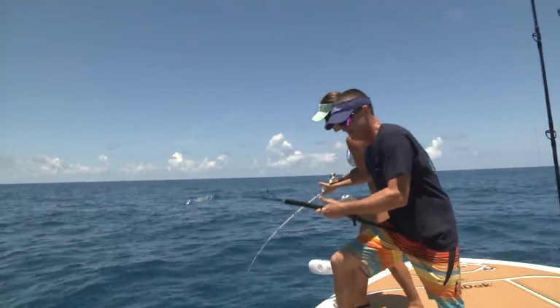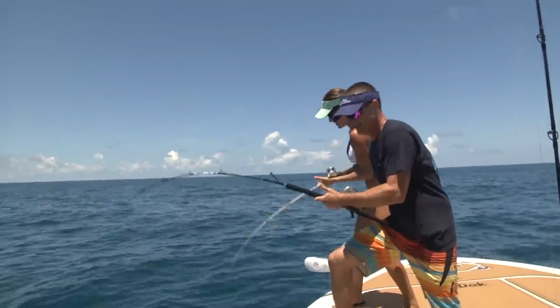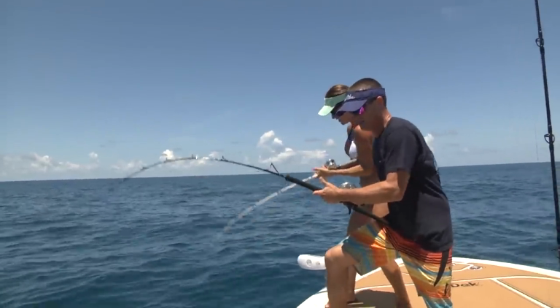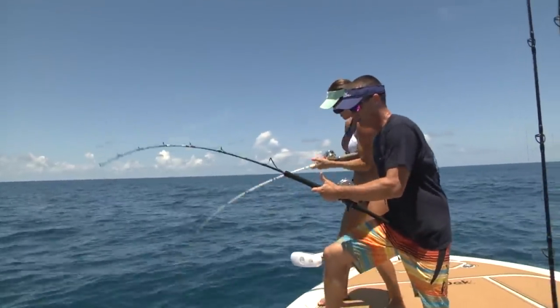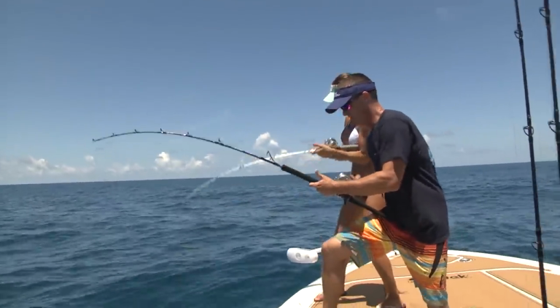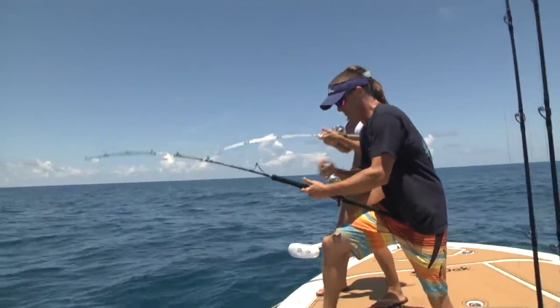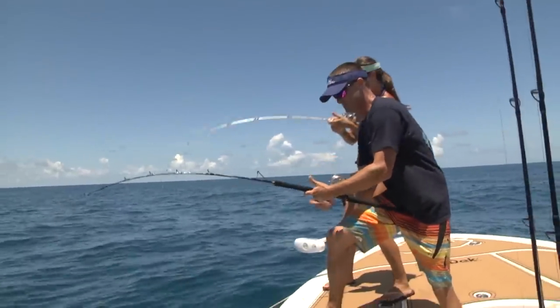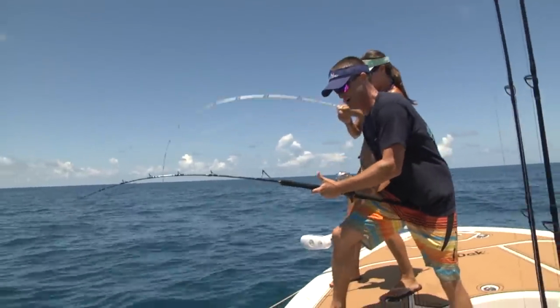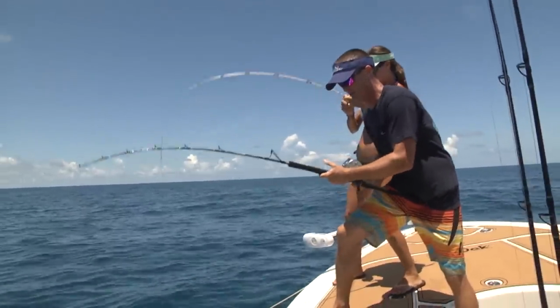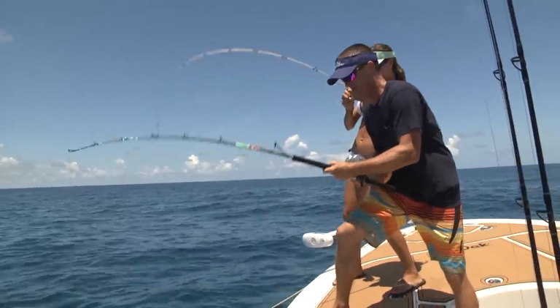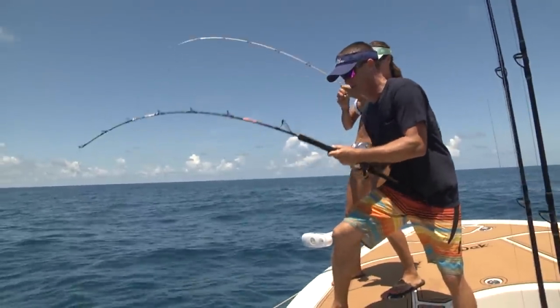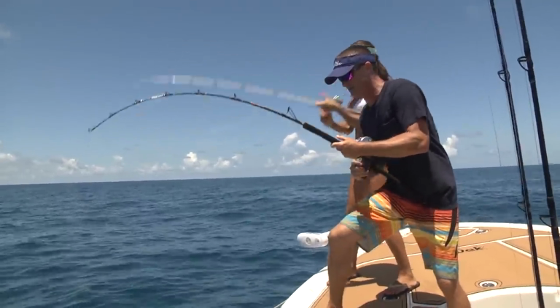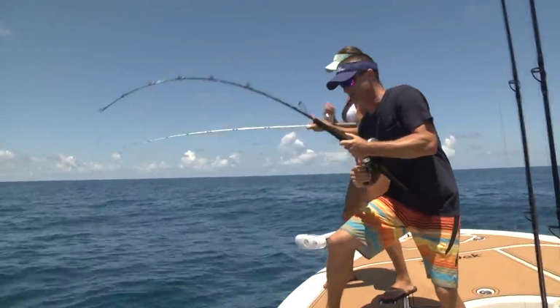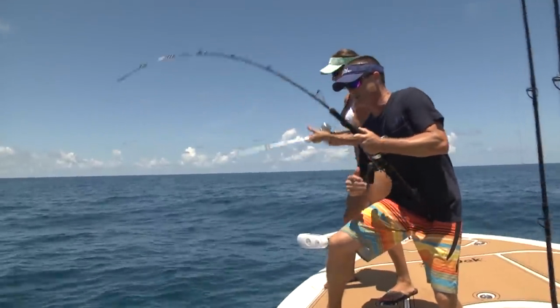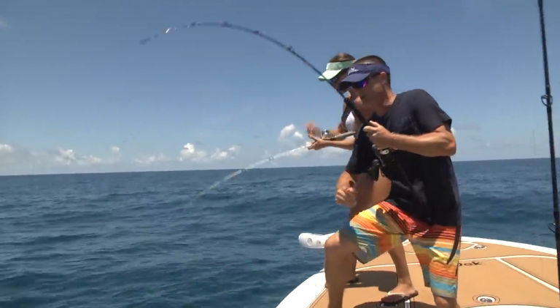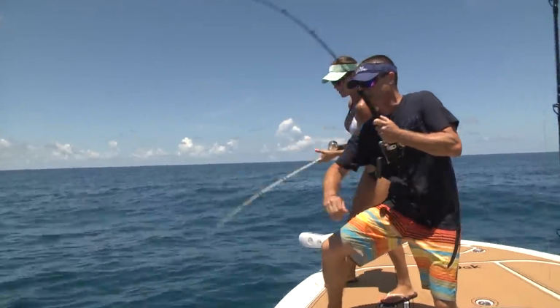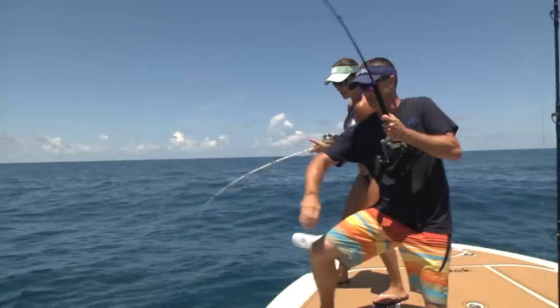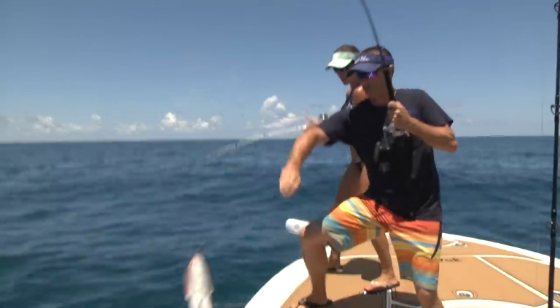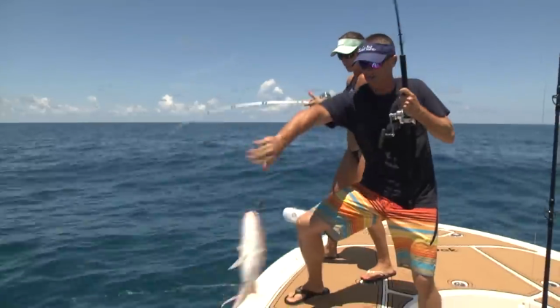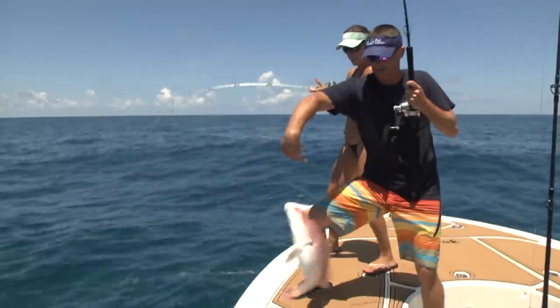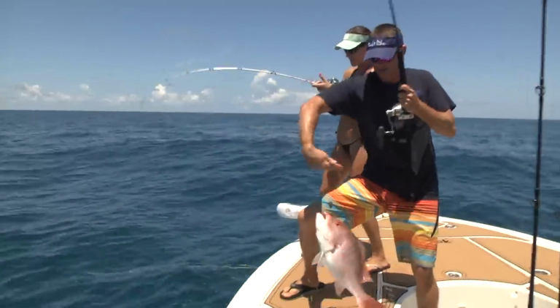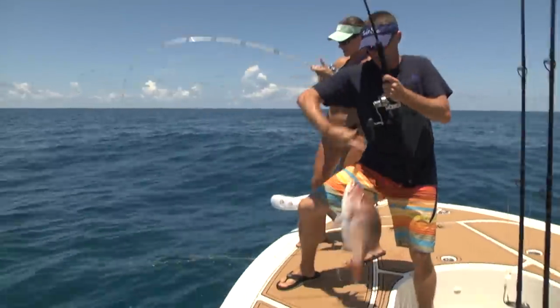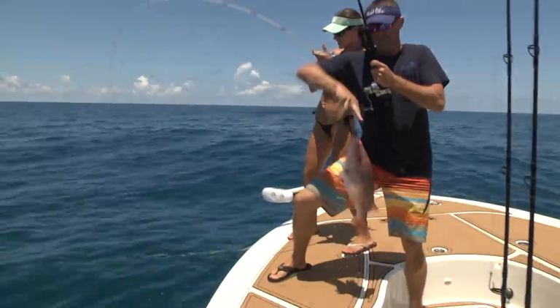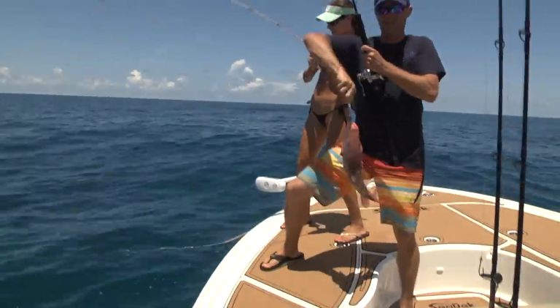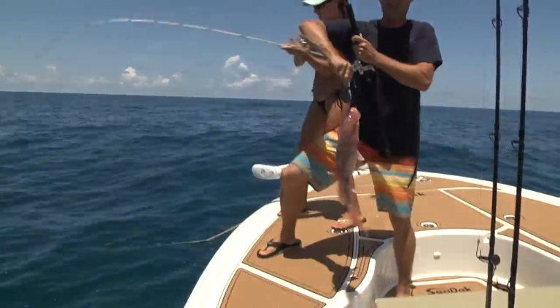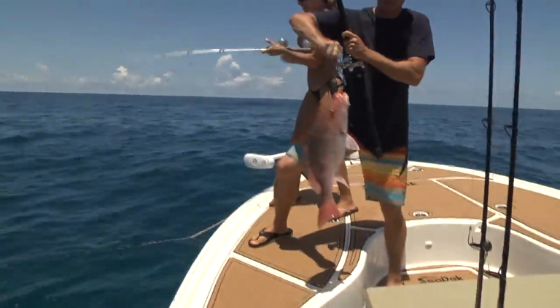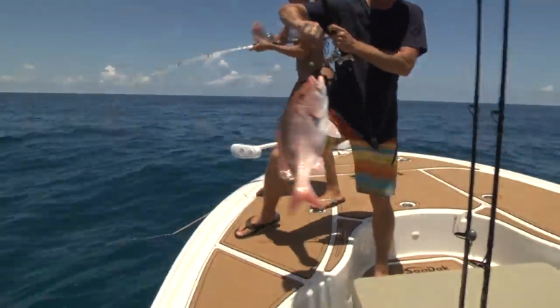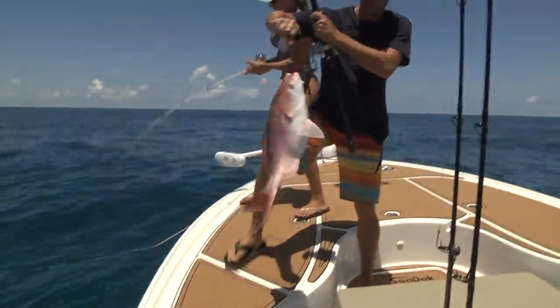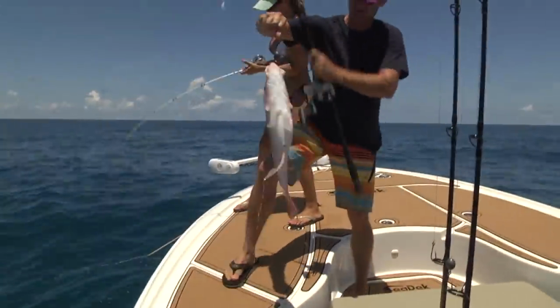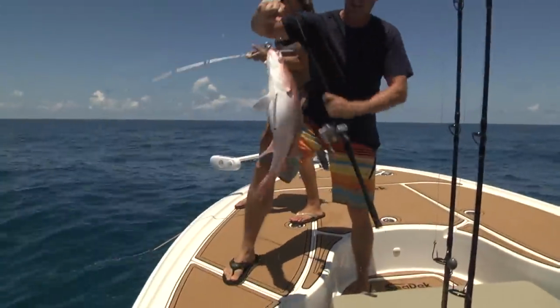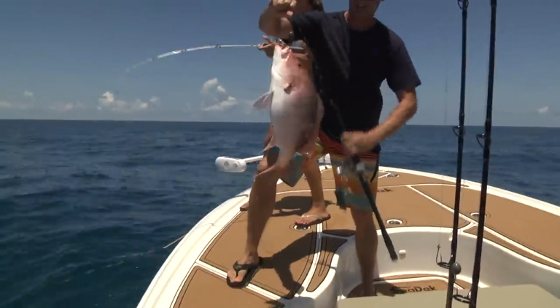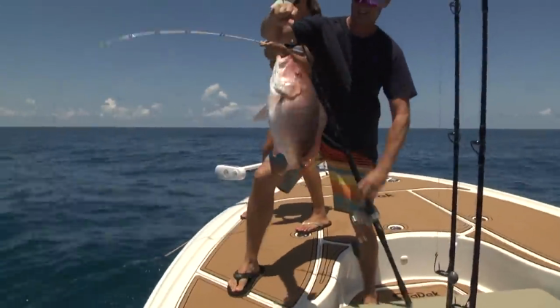Nice to be able to keep red snapper at home. It's a good one right there.